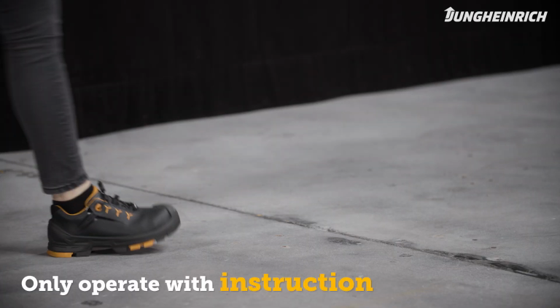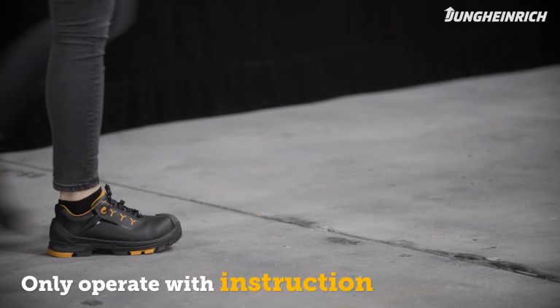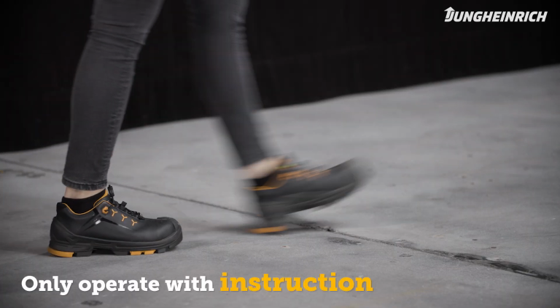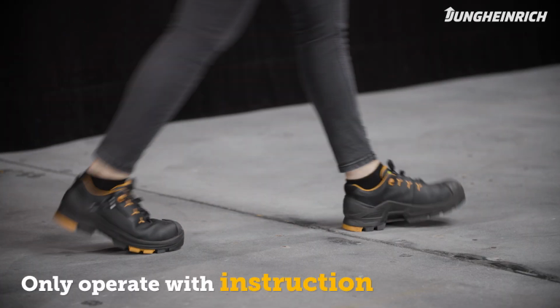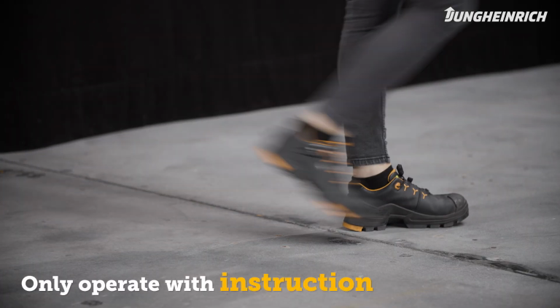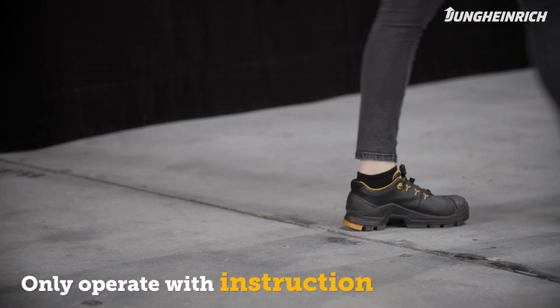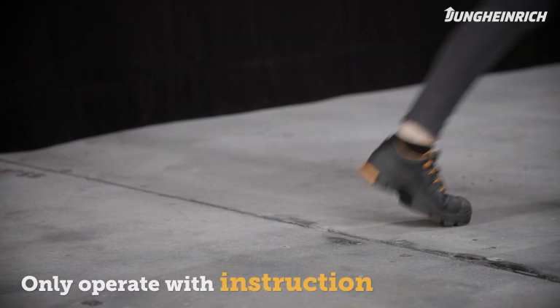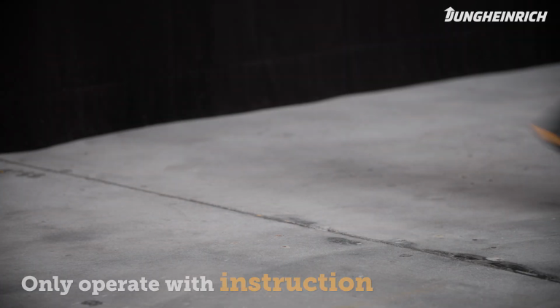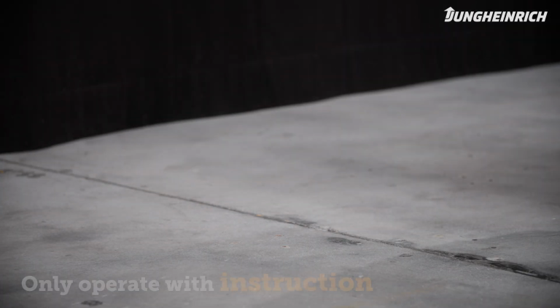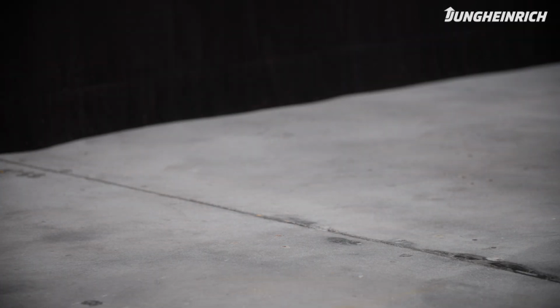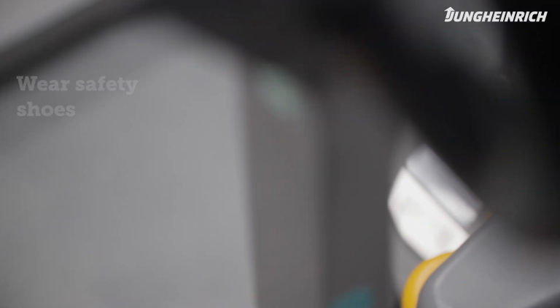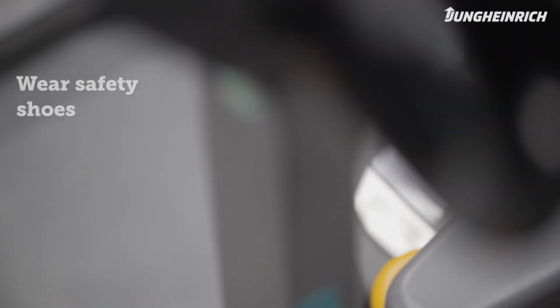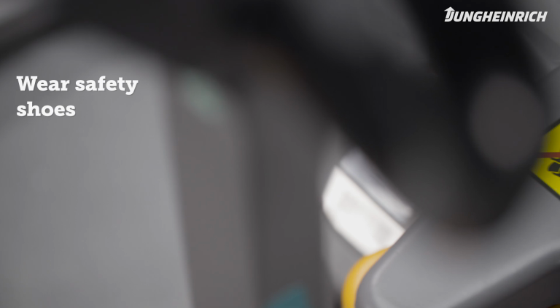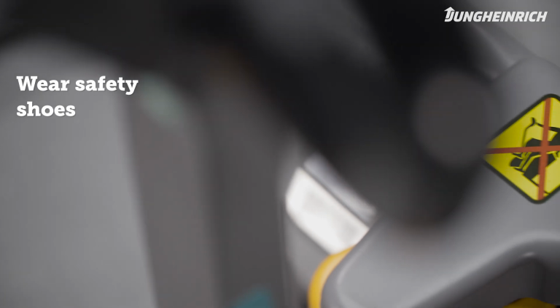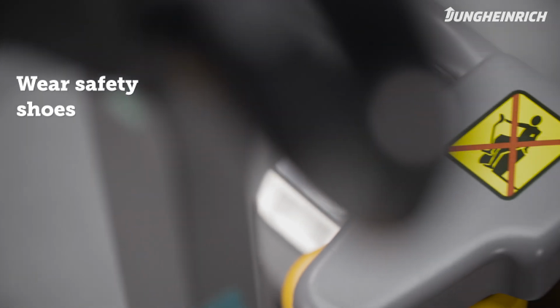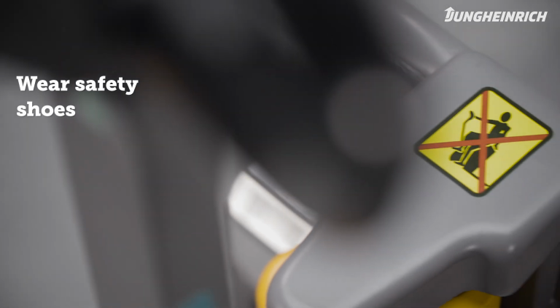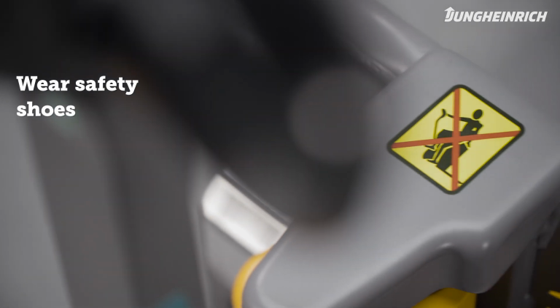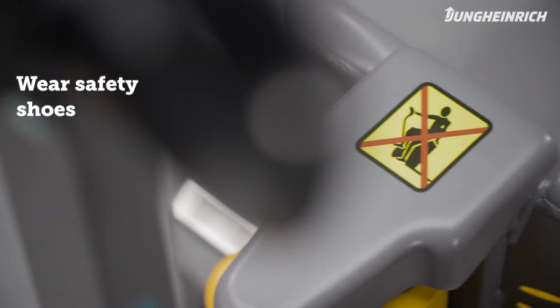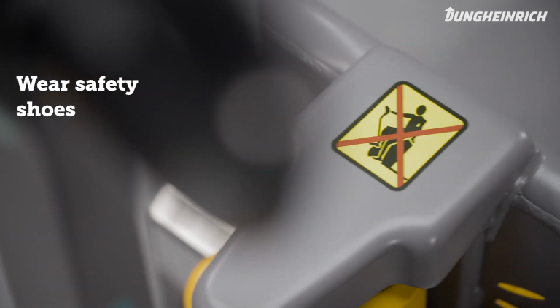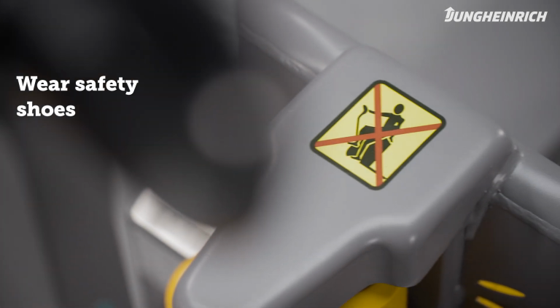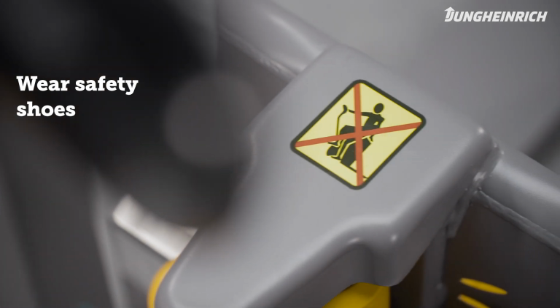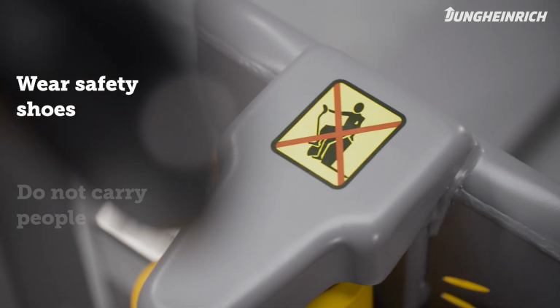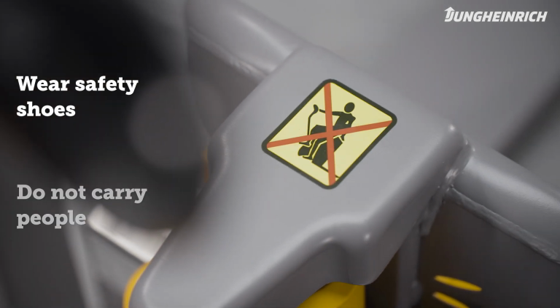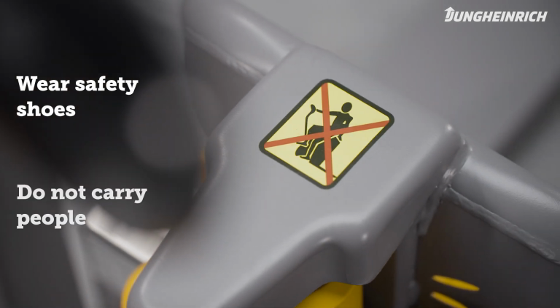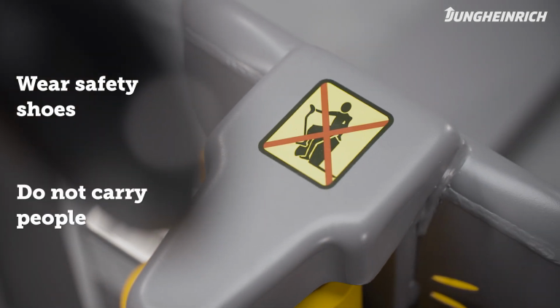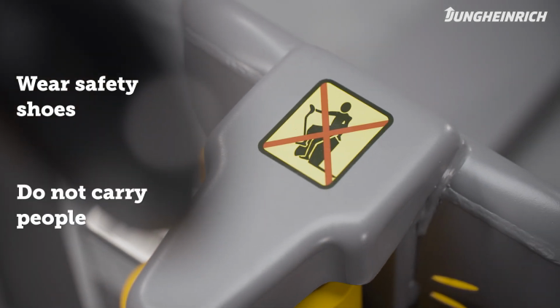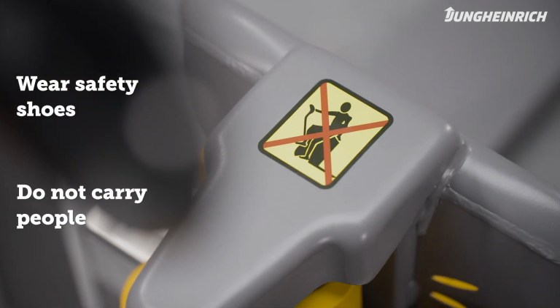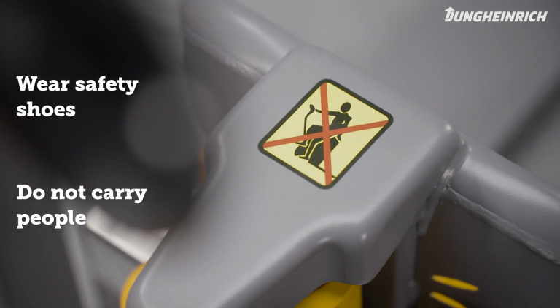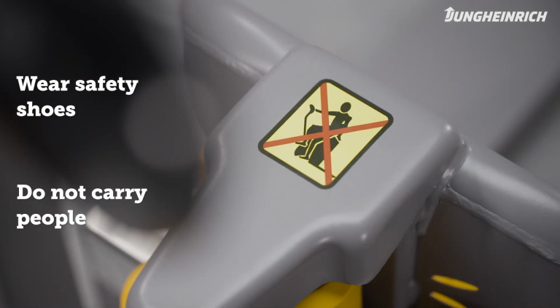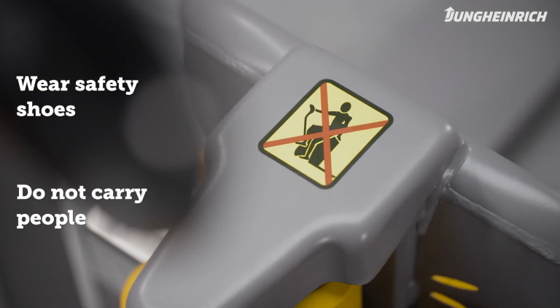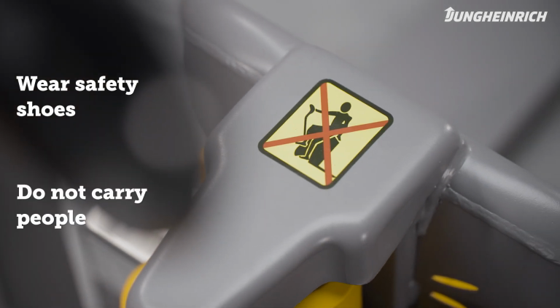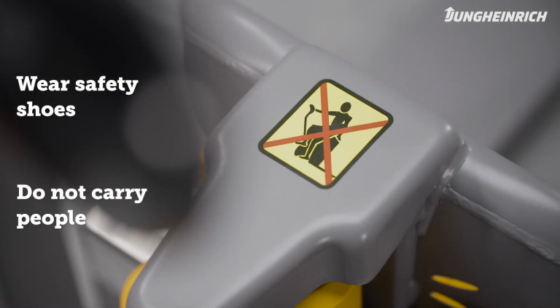Only trained persons with safety shoes are allowed to operate the truck. Do not carry other people on the forks.